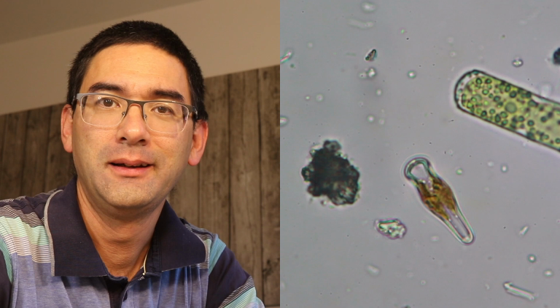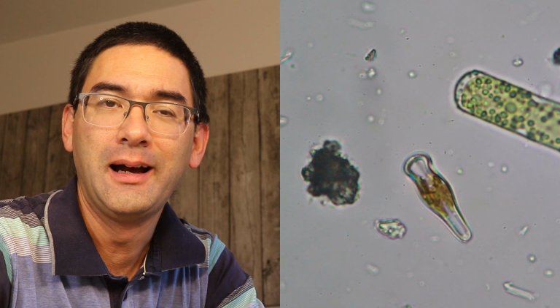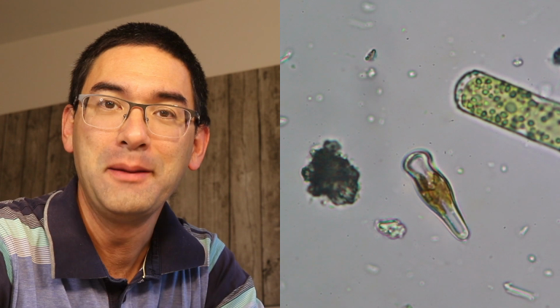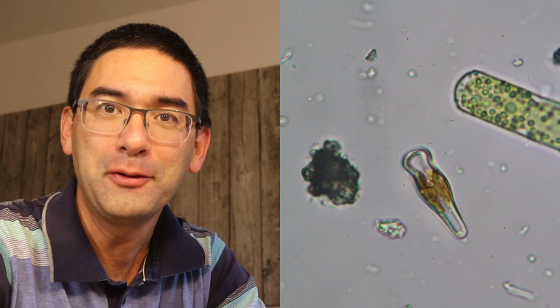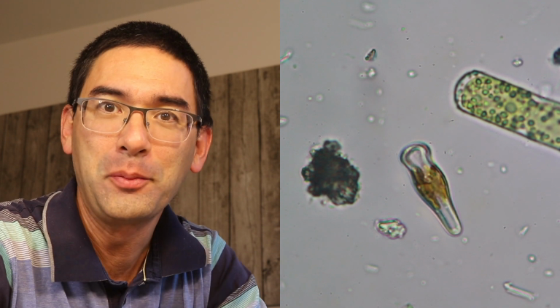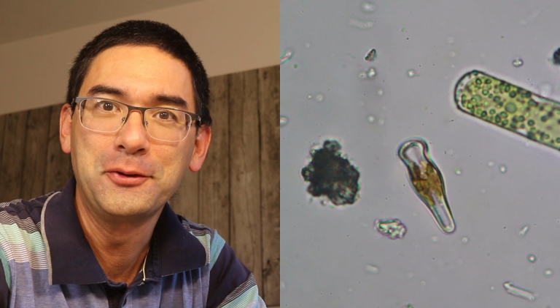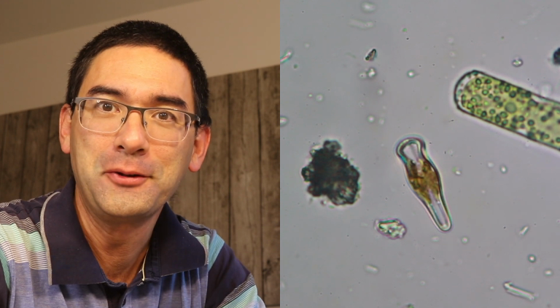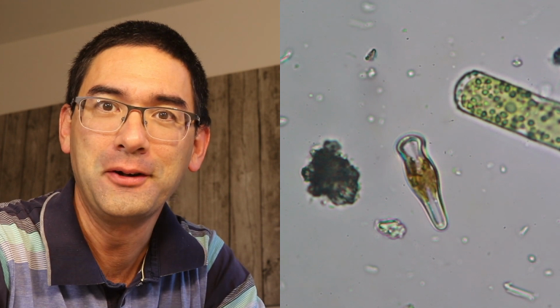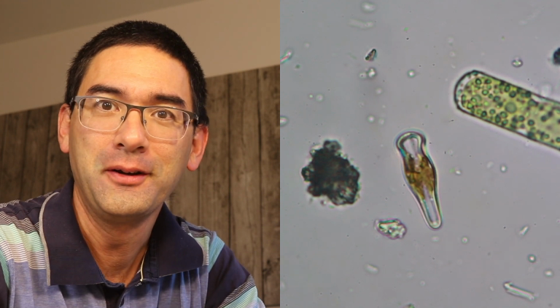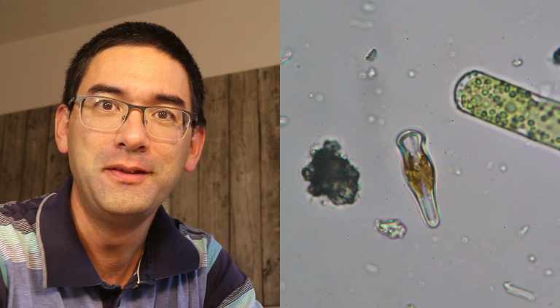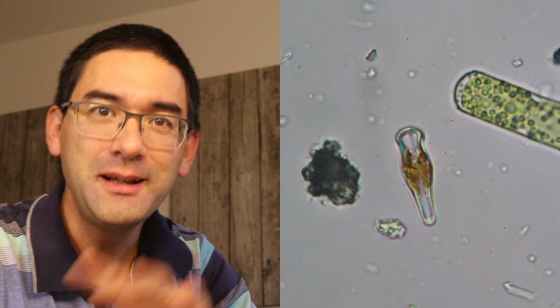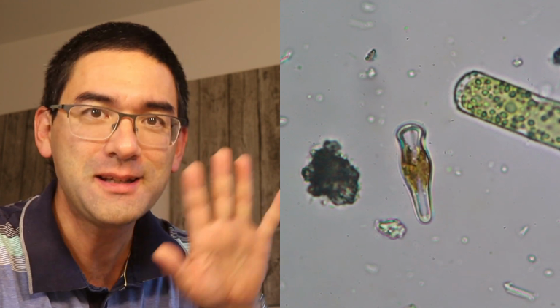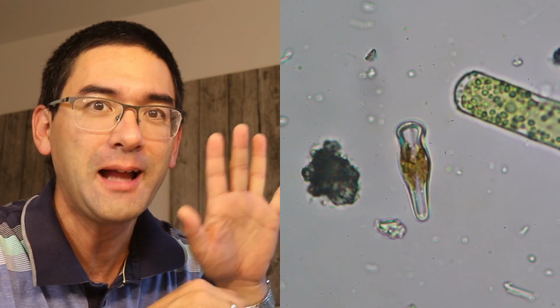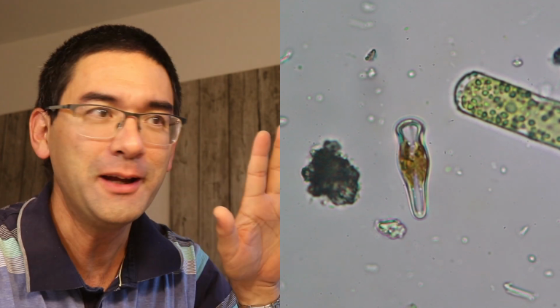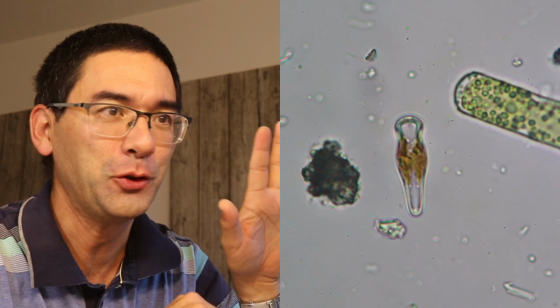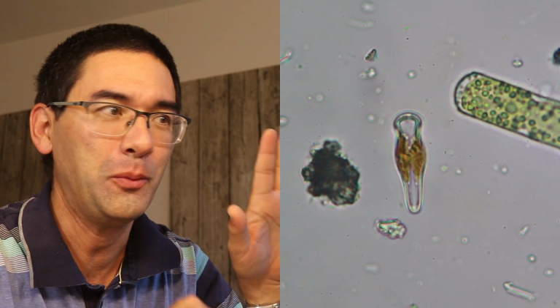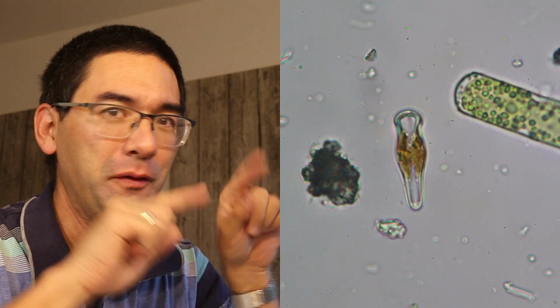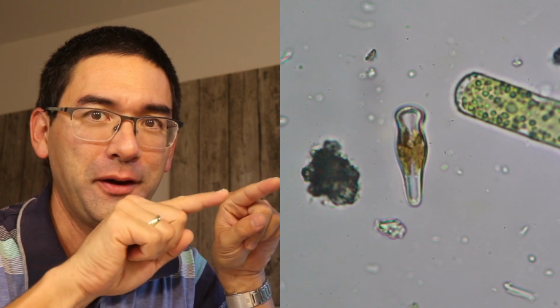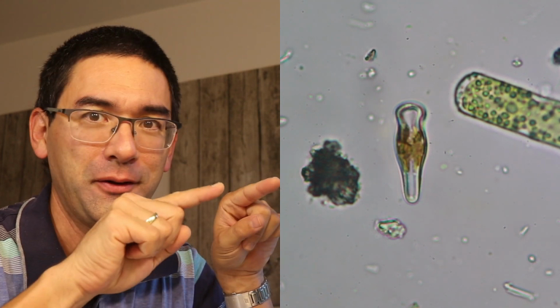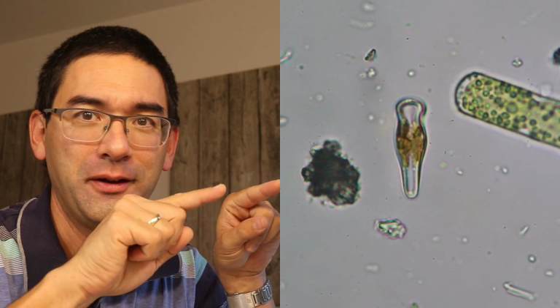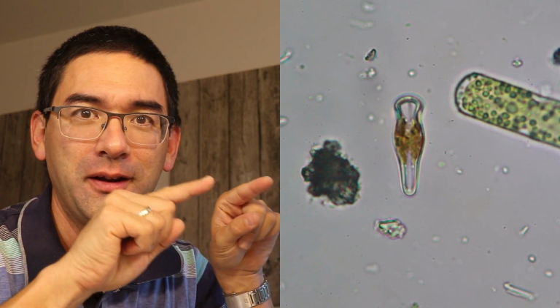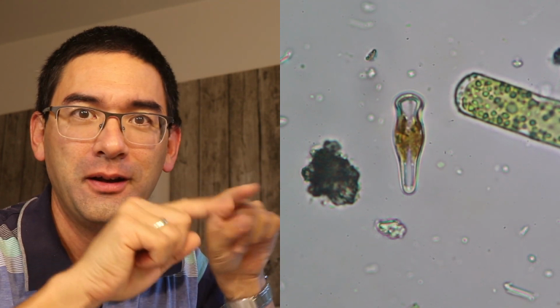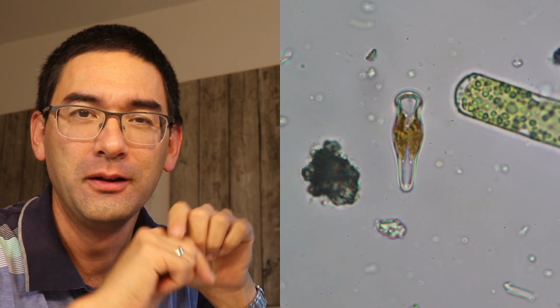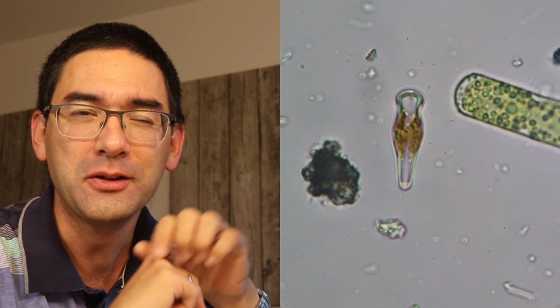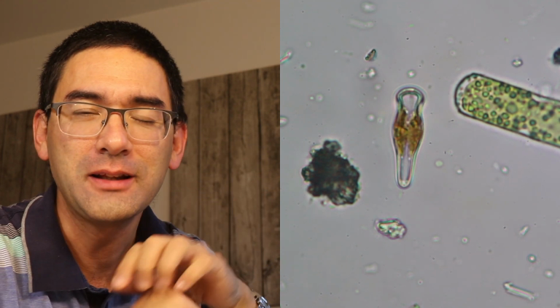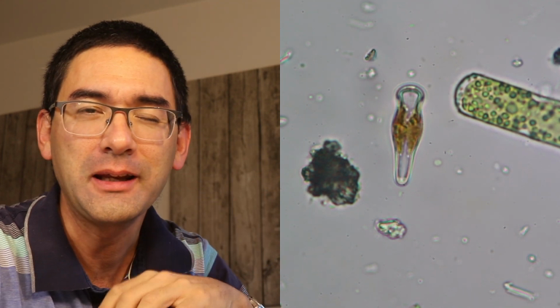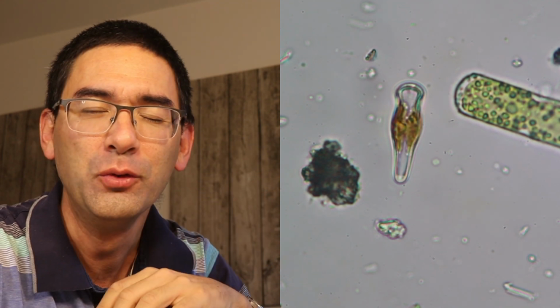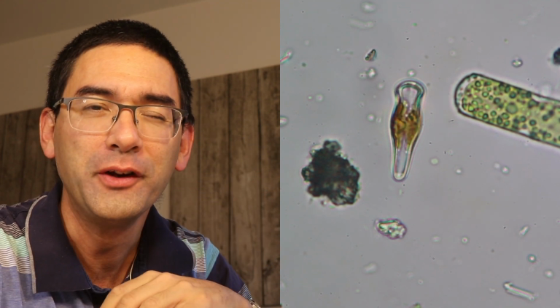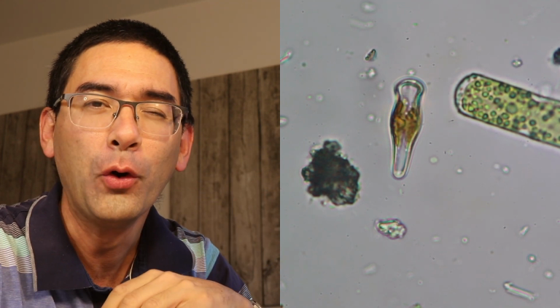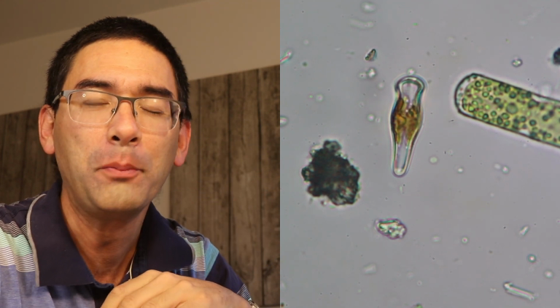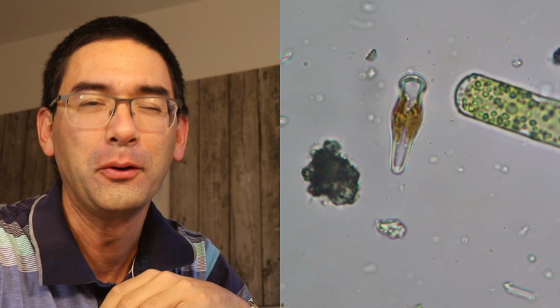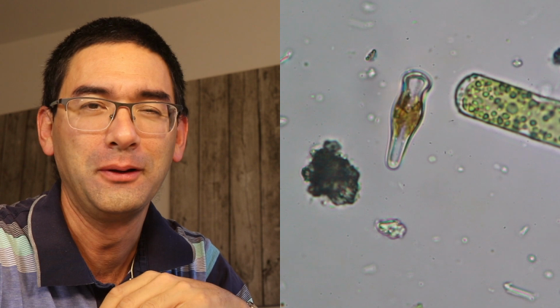Hi, Microb Hunter here. This diatom over there looks like a moving coke bottle.